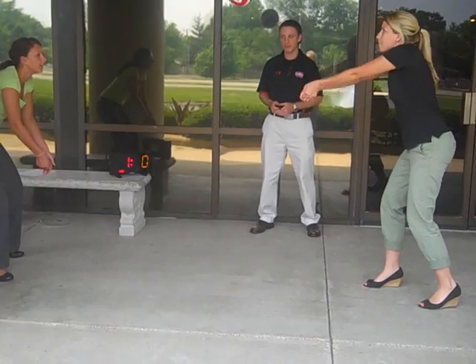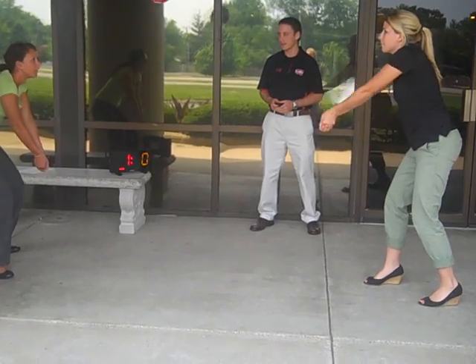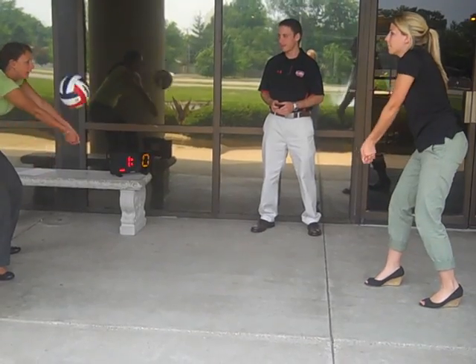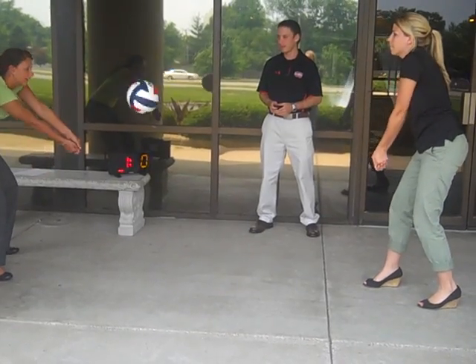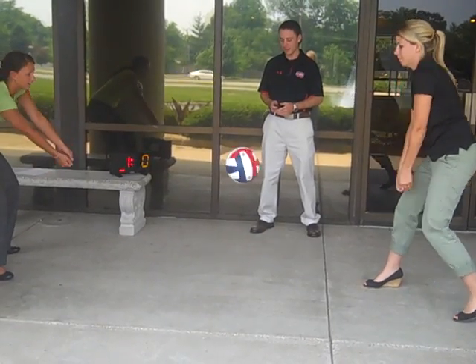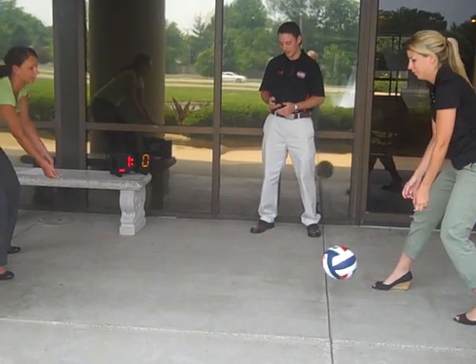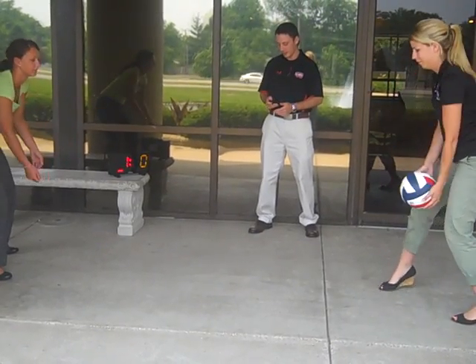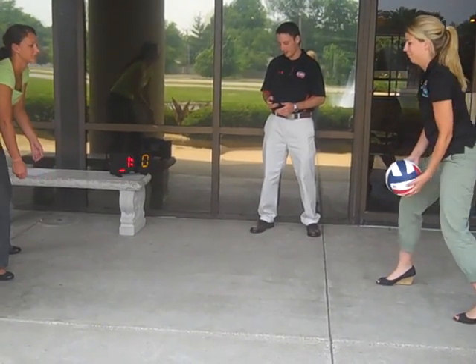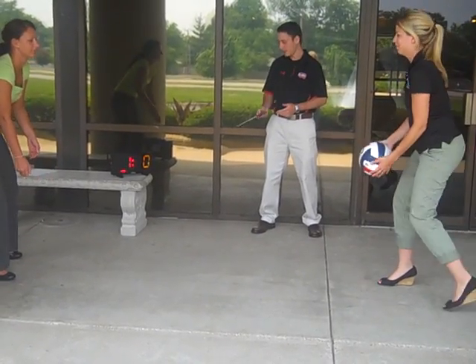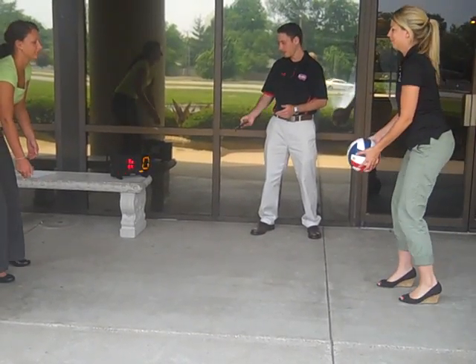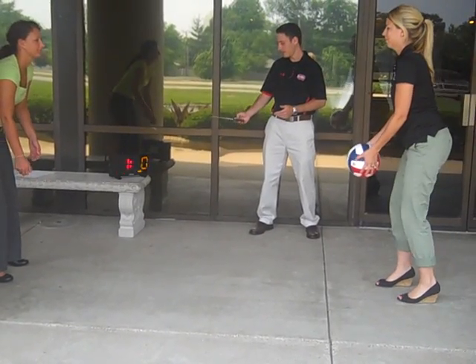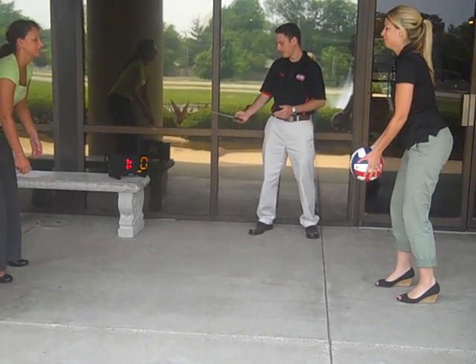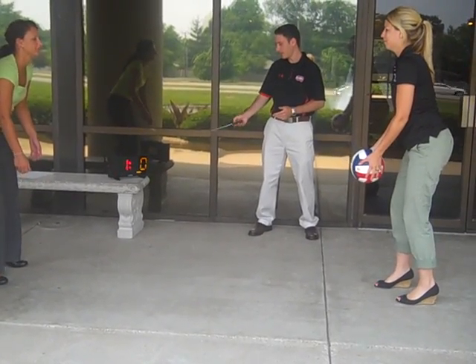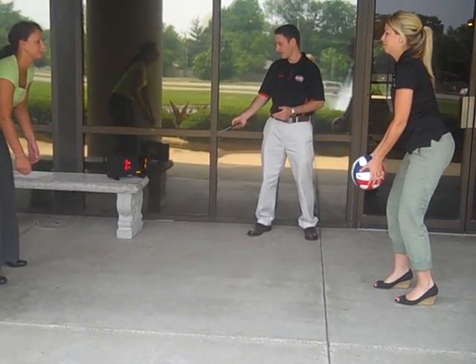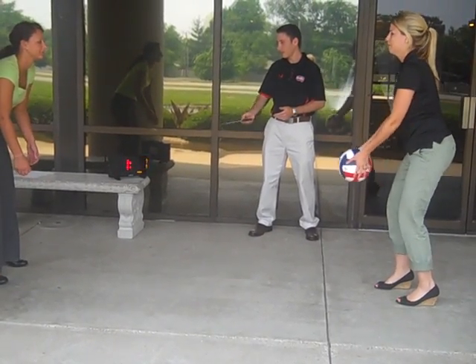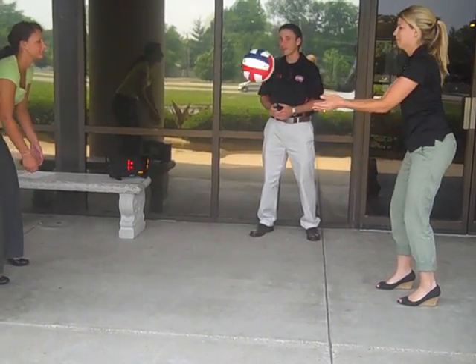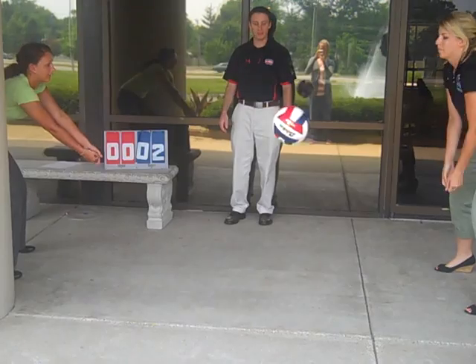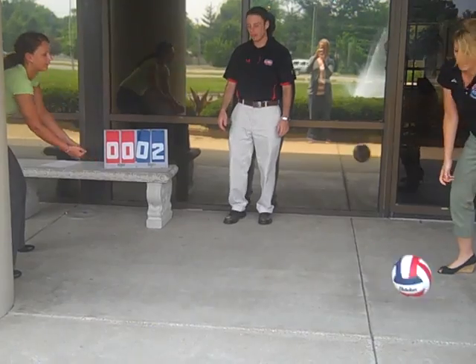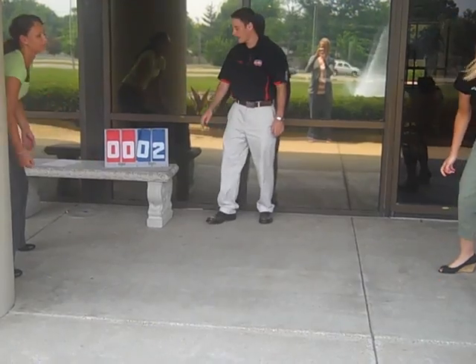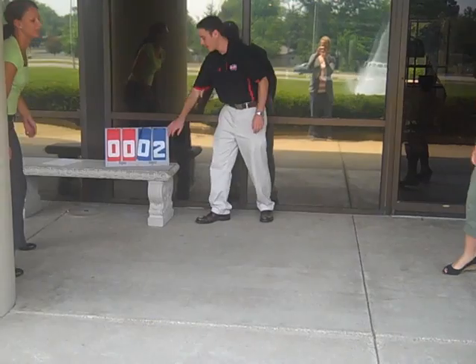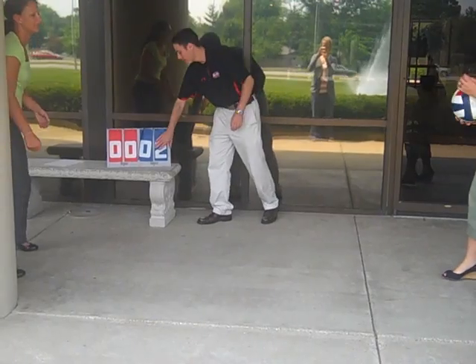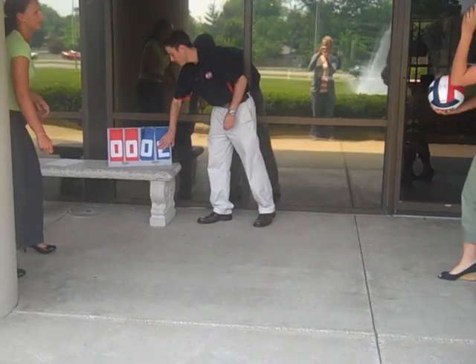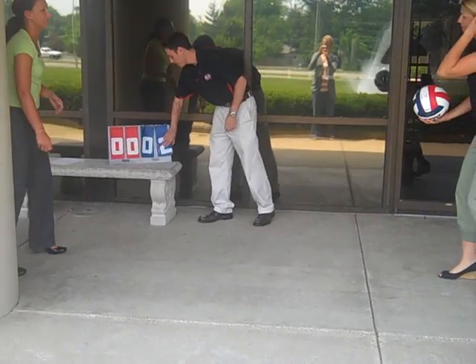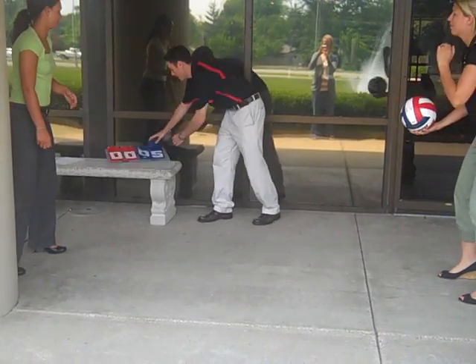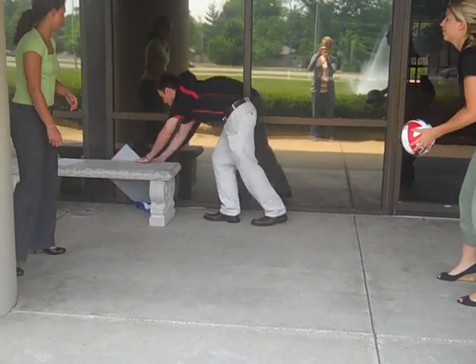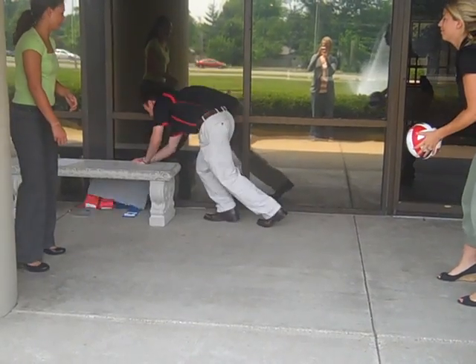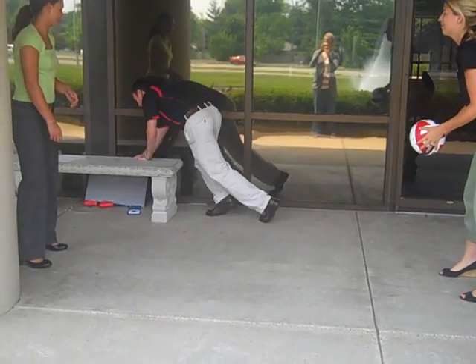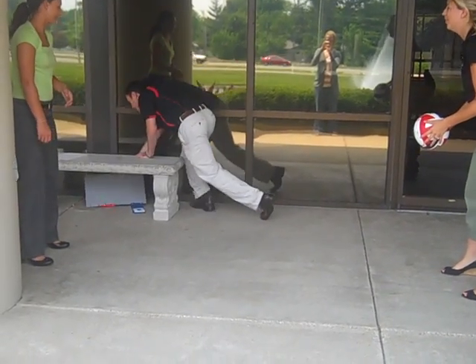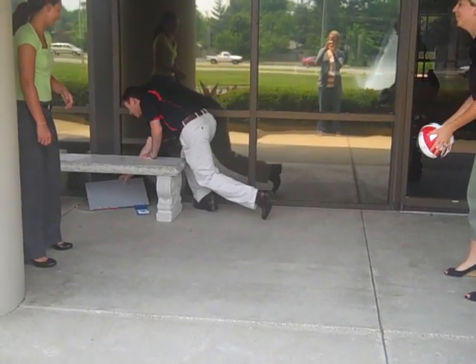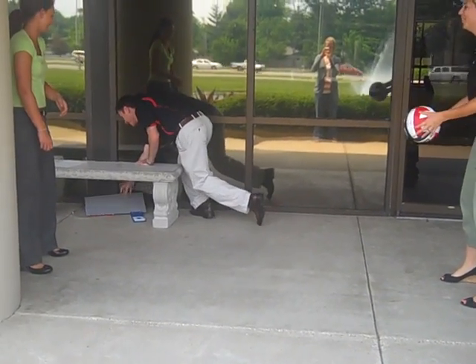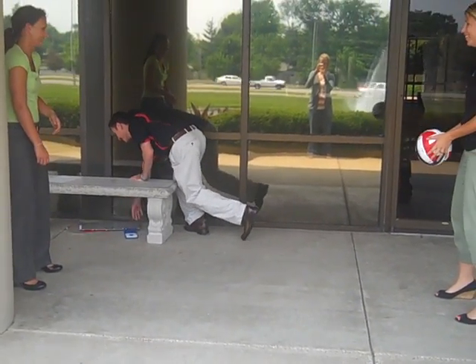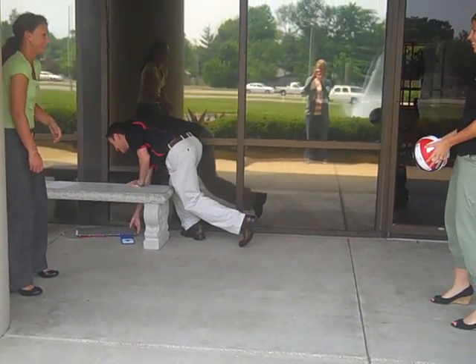Notice the ease to change the score from a fair distance, compared to the flip score where someone has to be behind it at all times to continually flip the numbers.